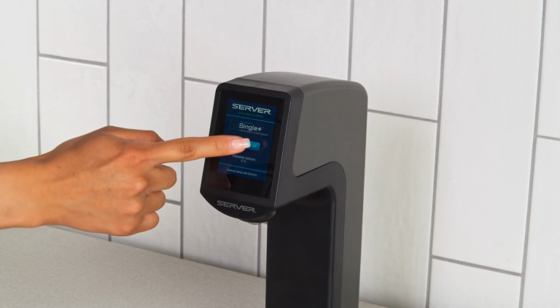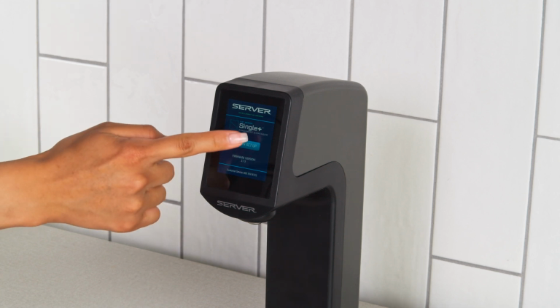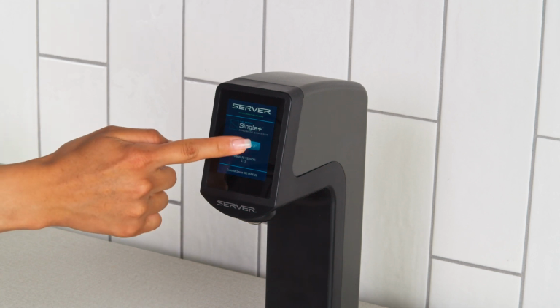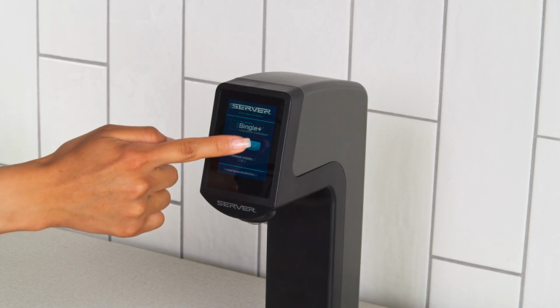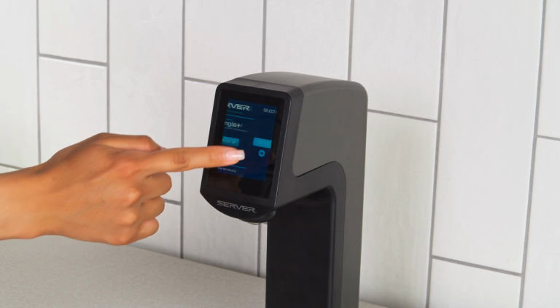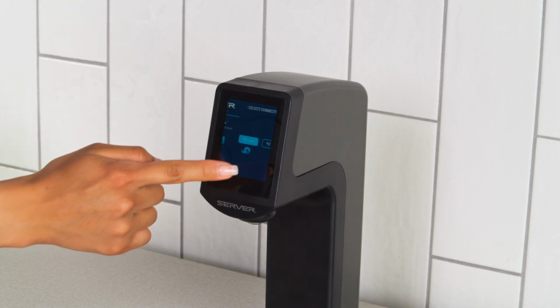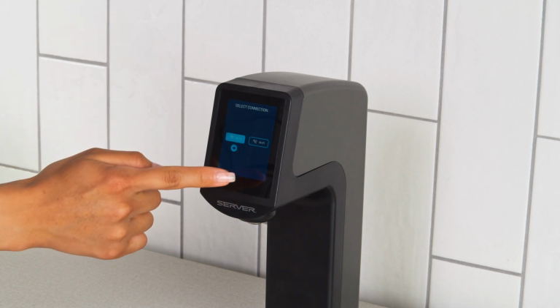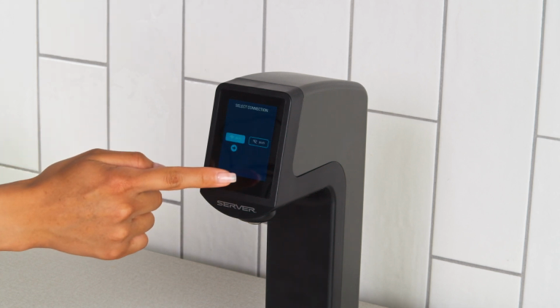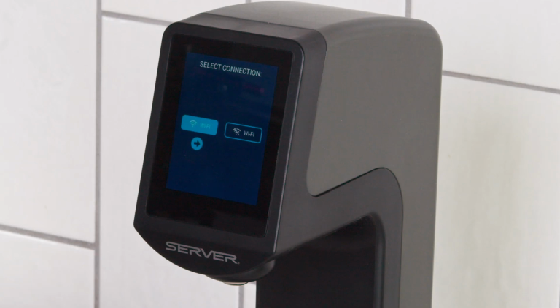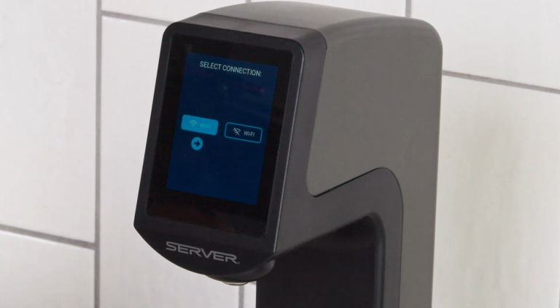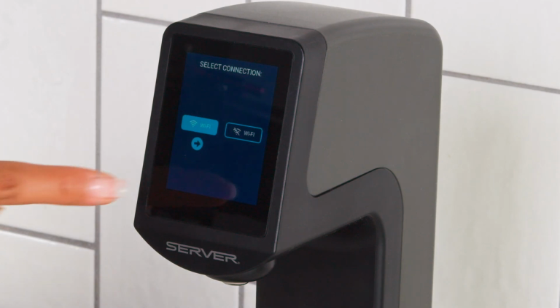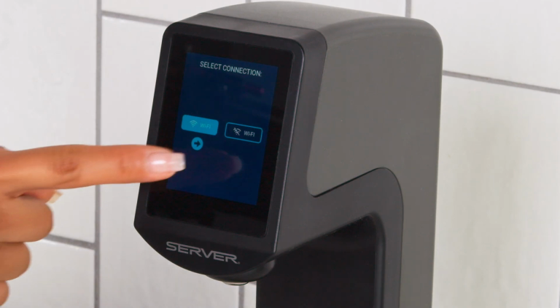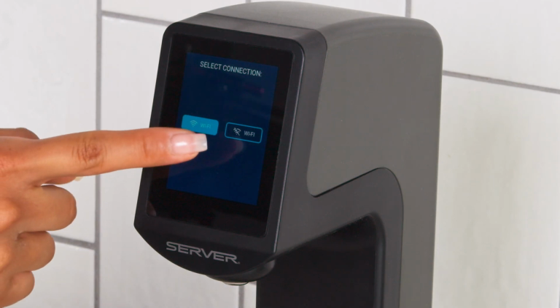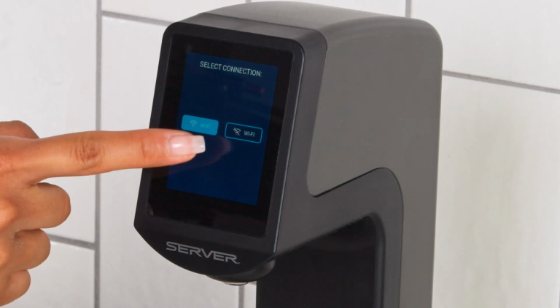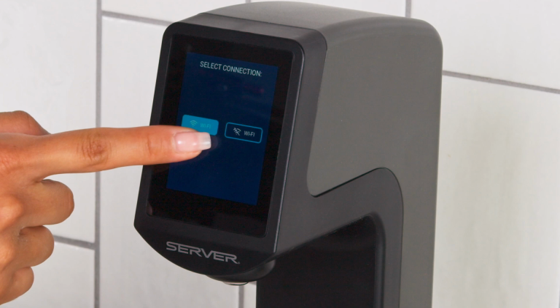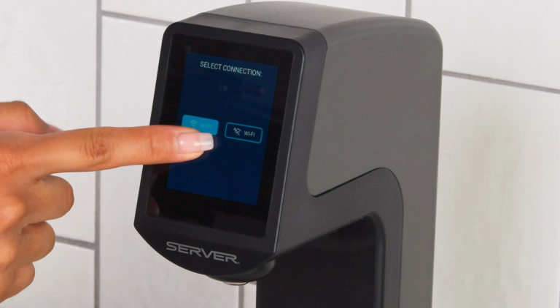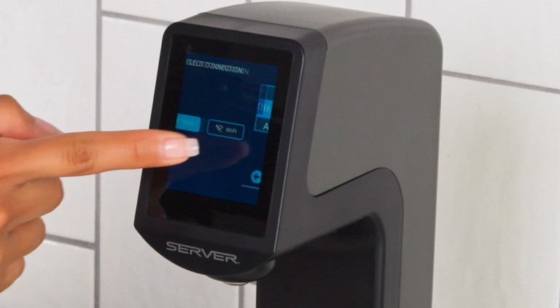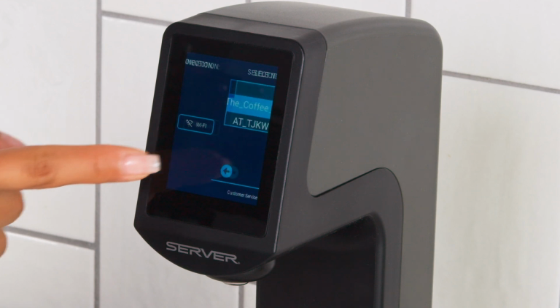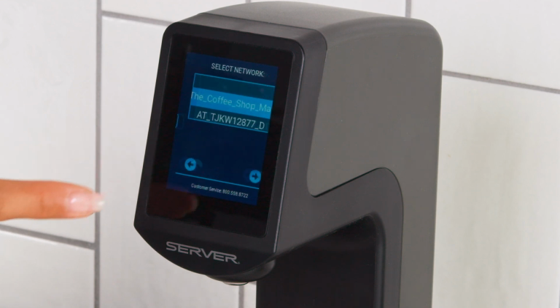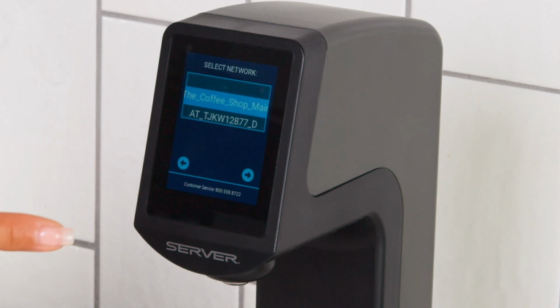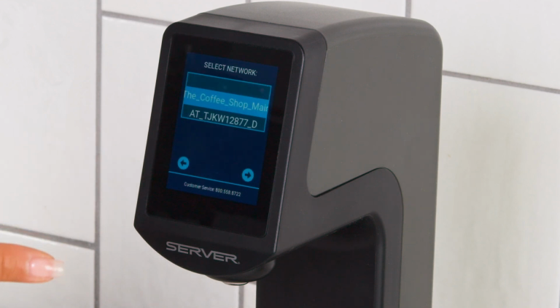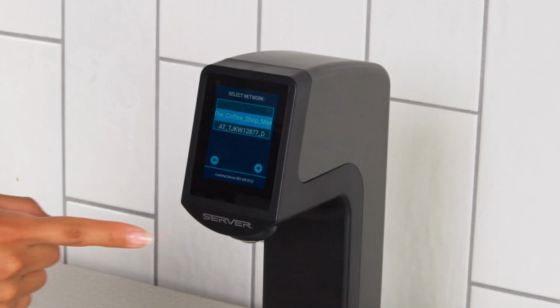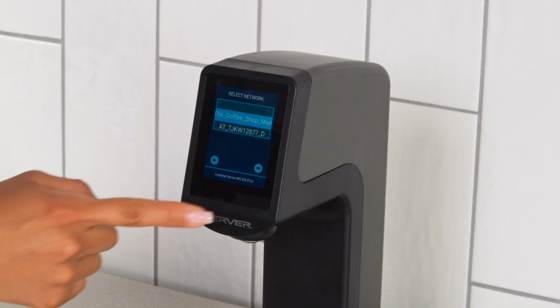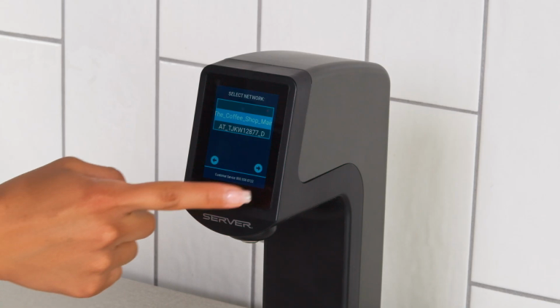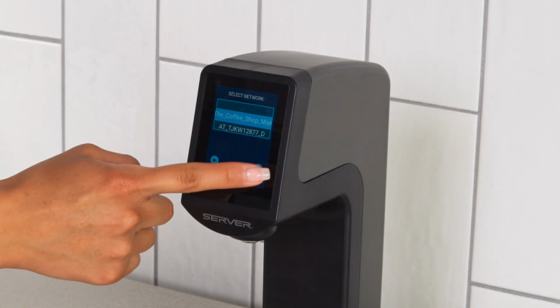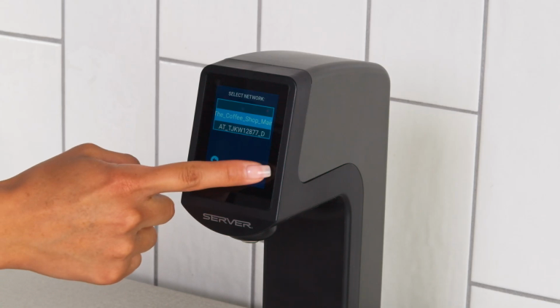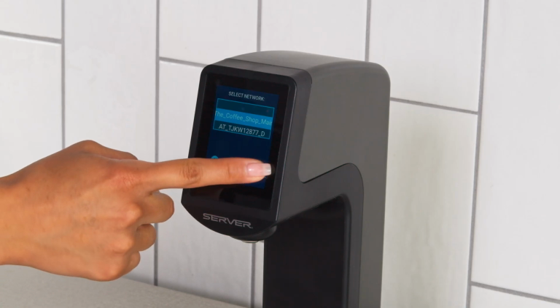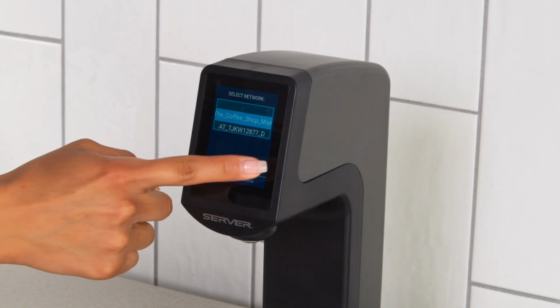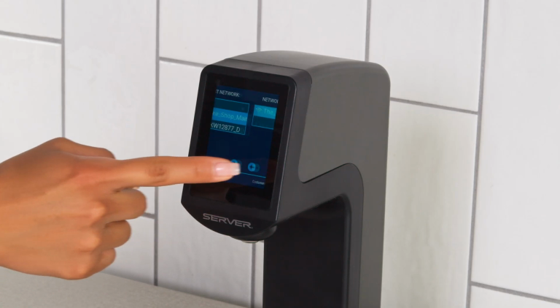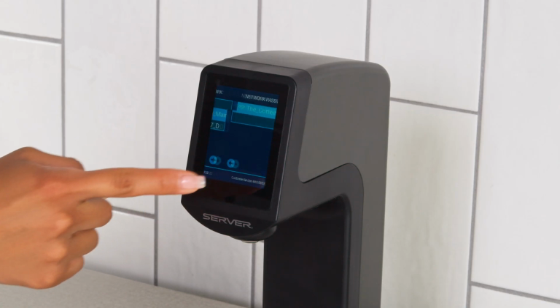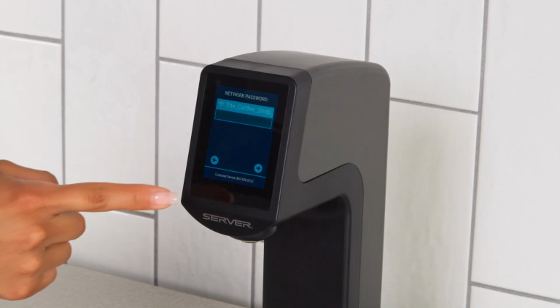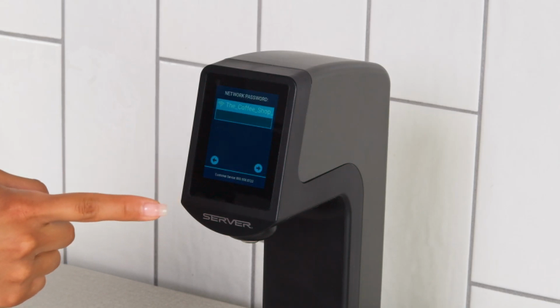Now follow the on-screen prompts. Select the connection type, choose the network, and add the password.